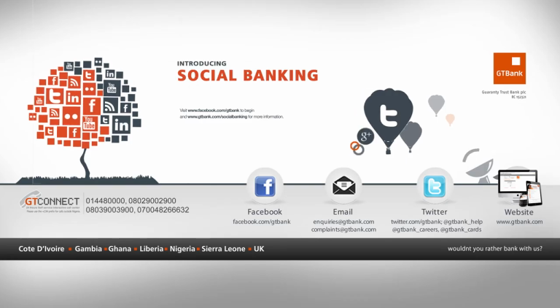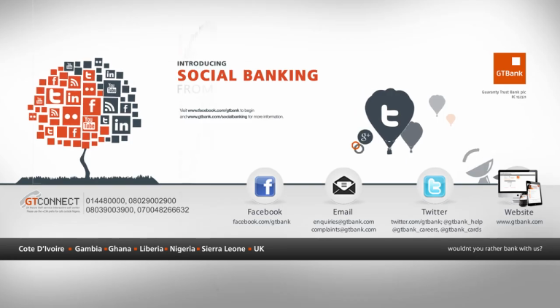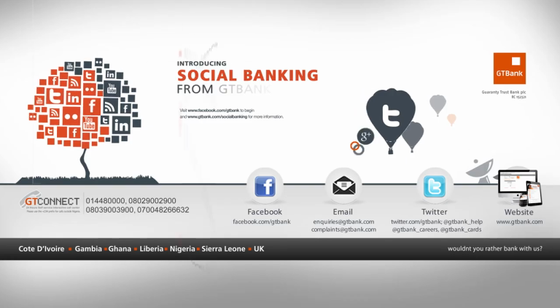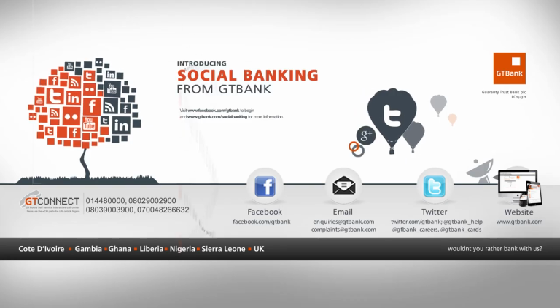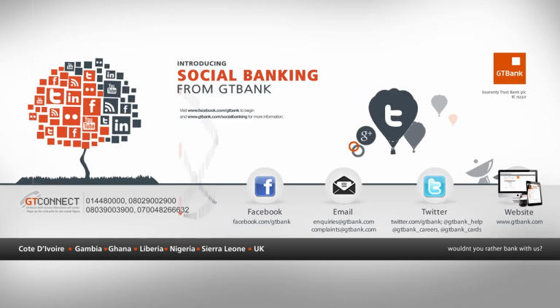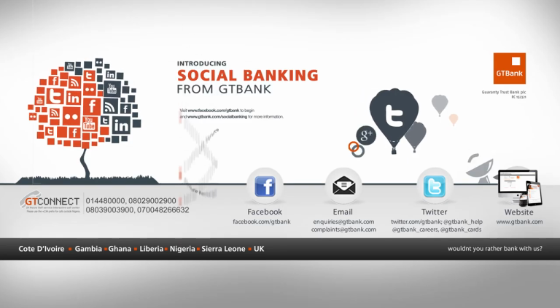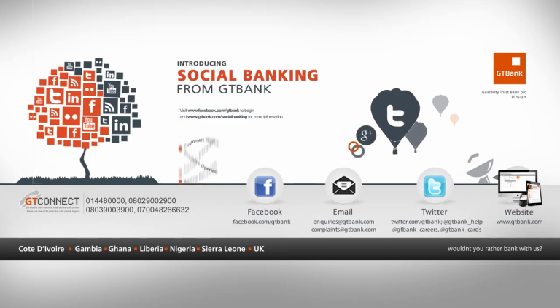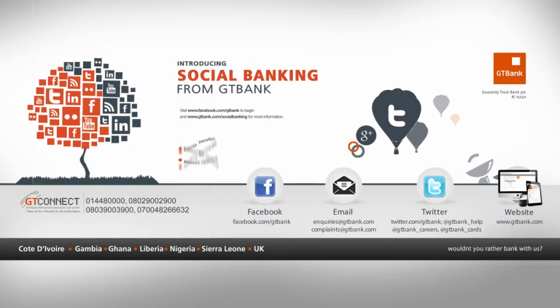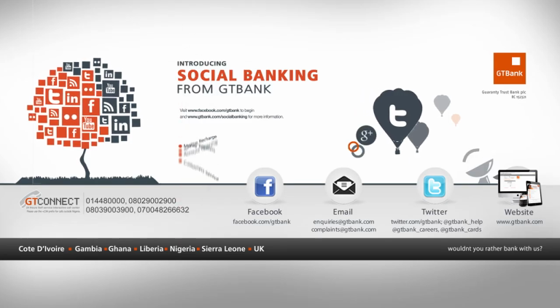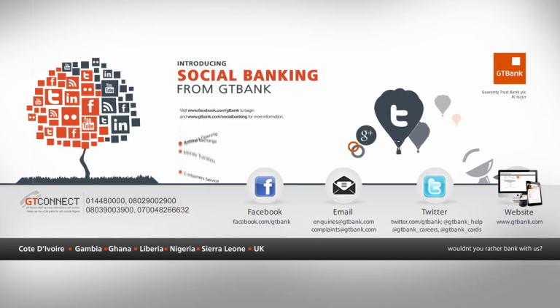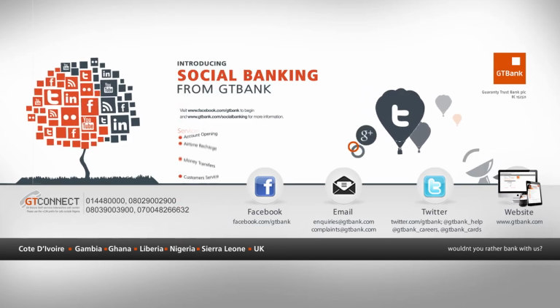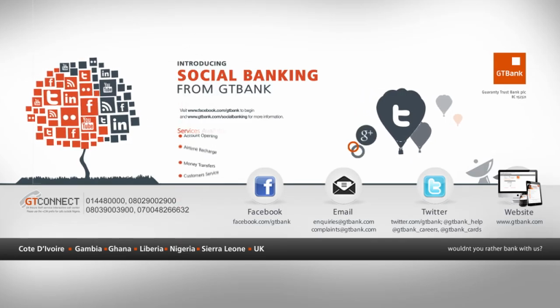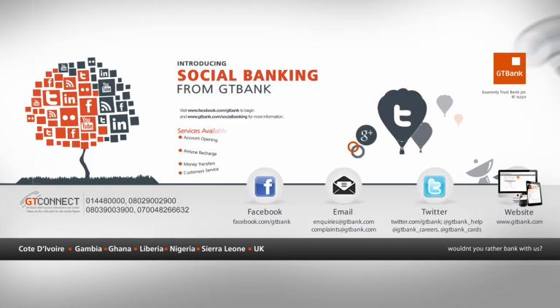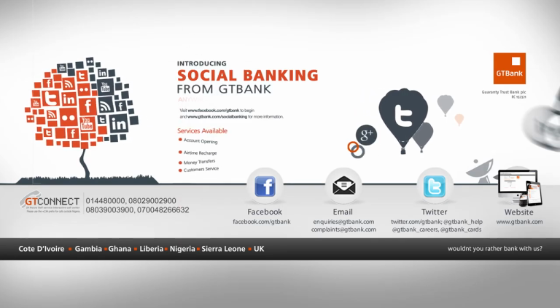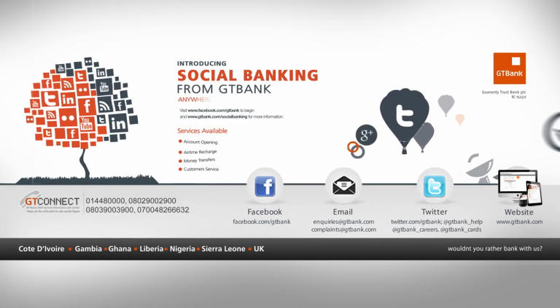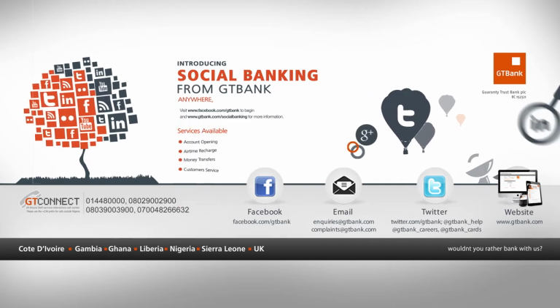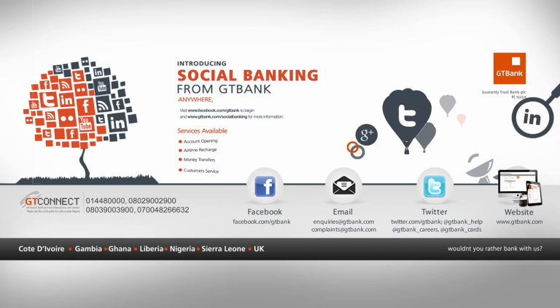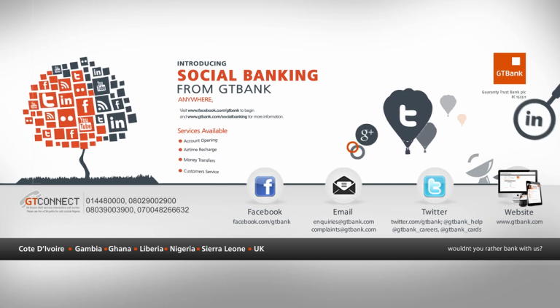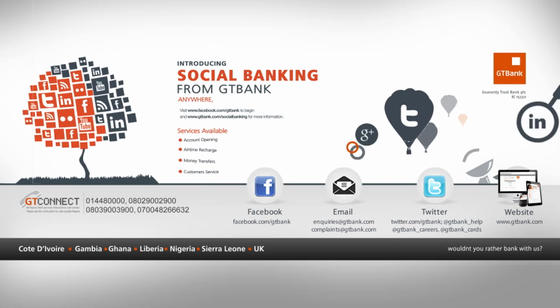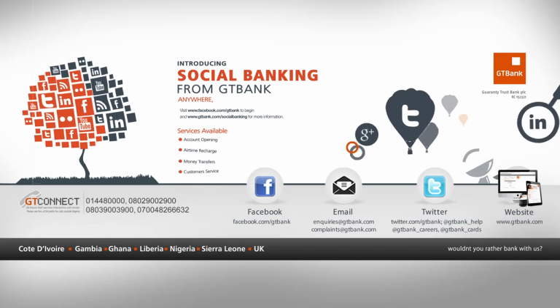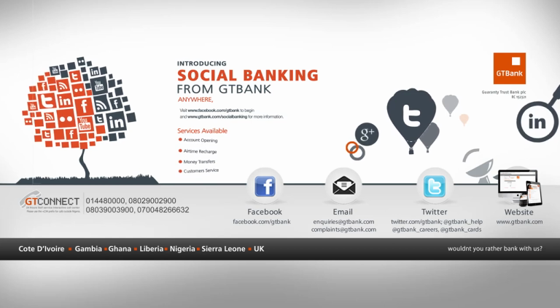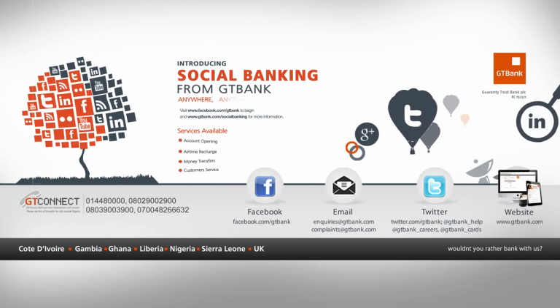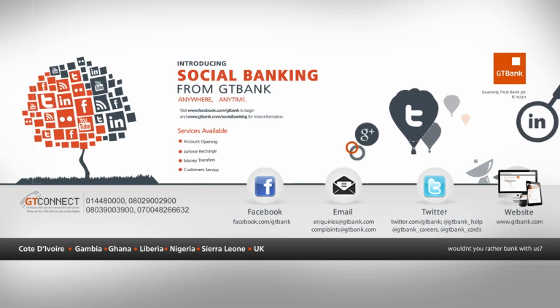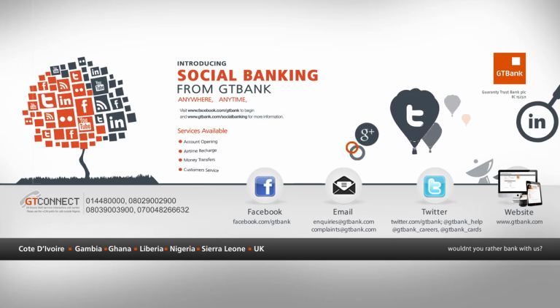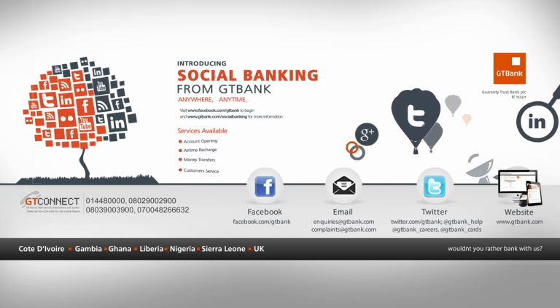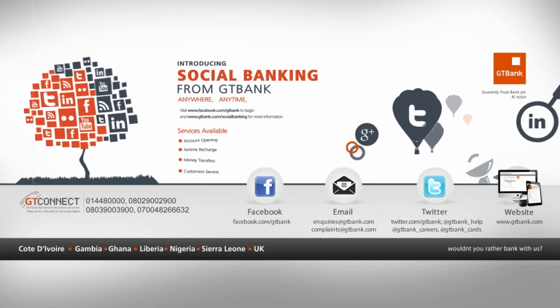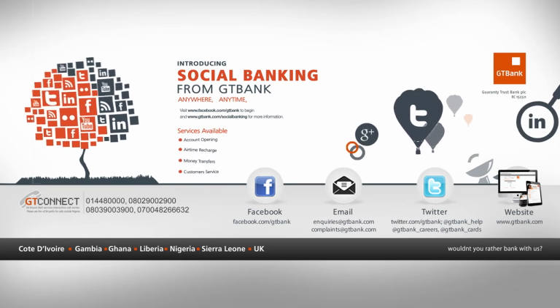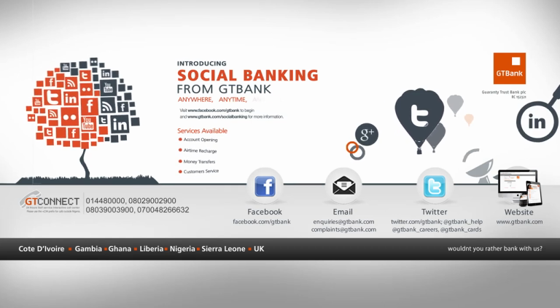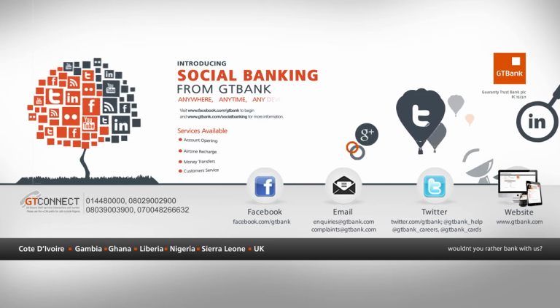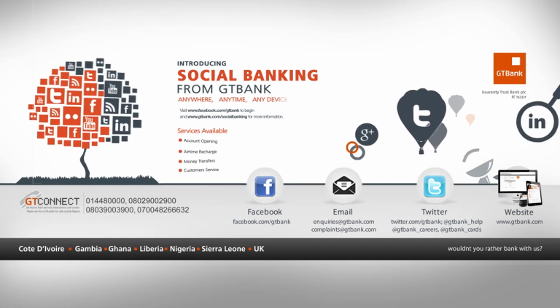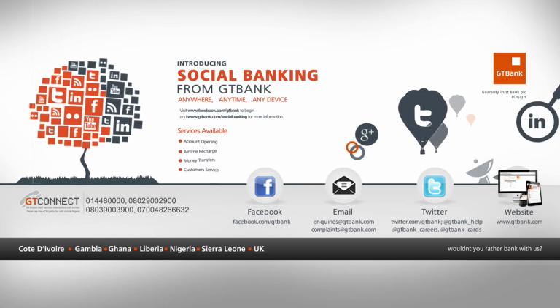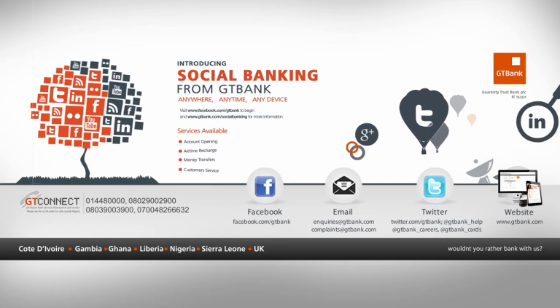Introducing Social Banking from GT Bank. Anywhere, anytime, any device.